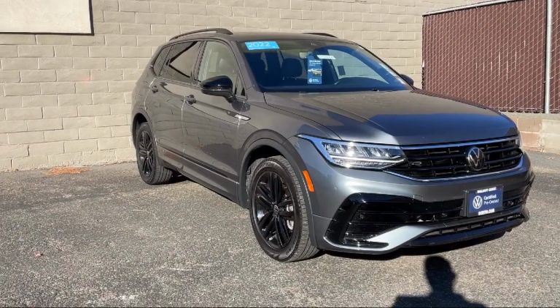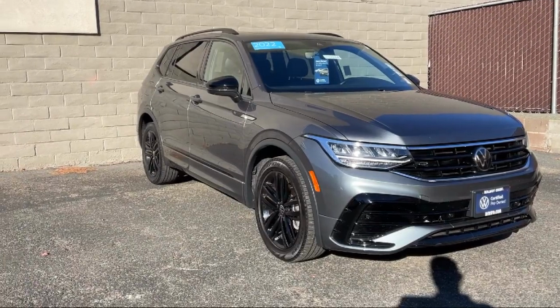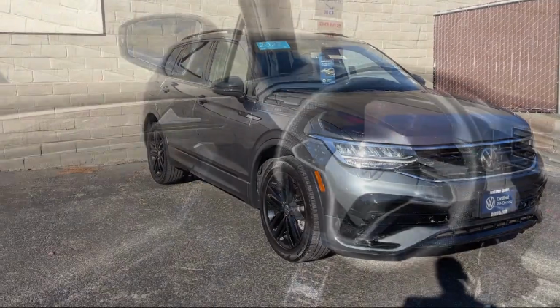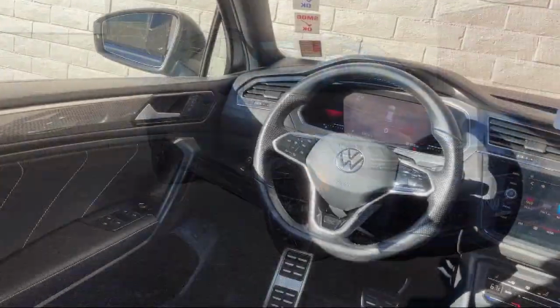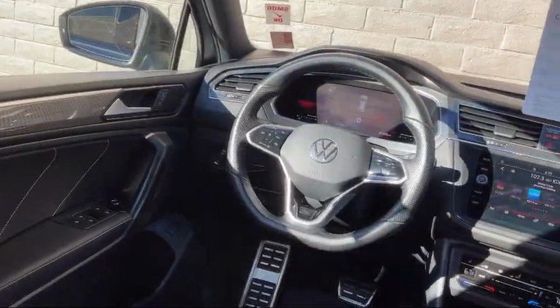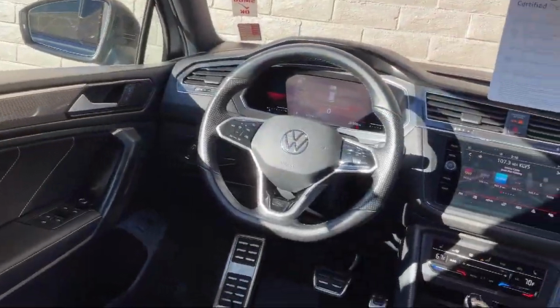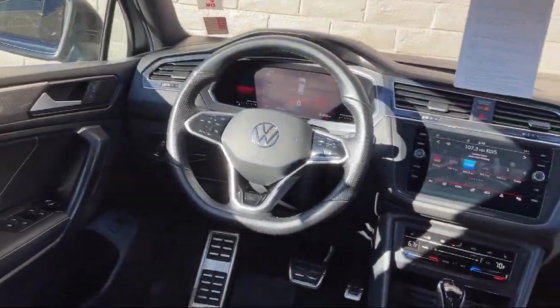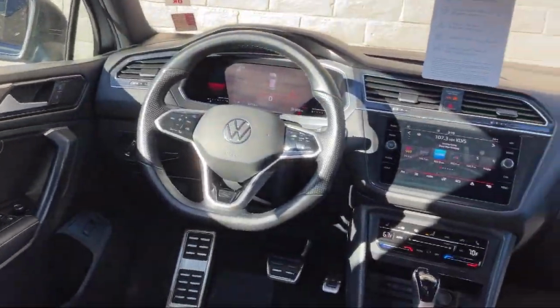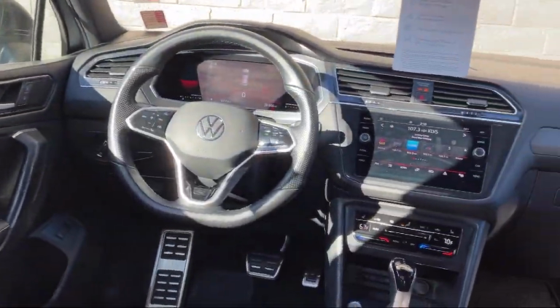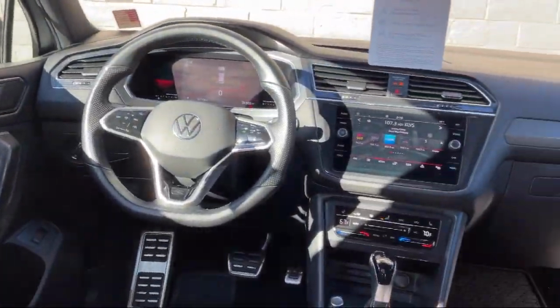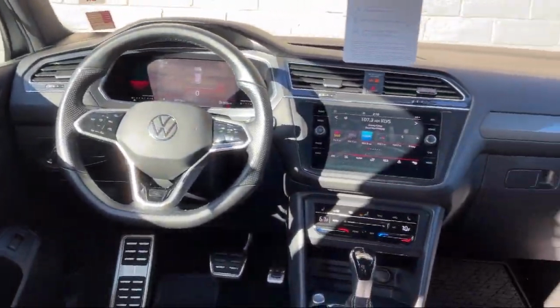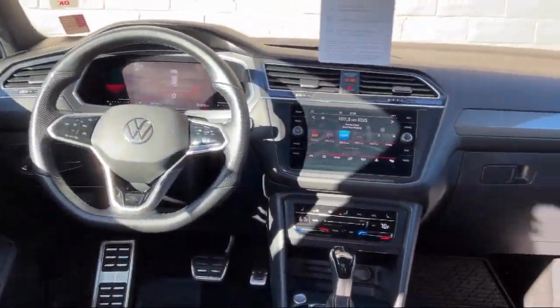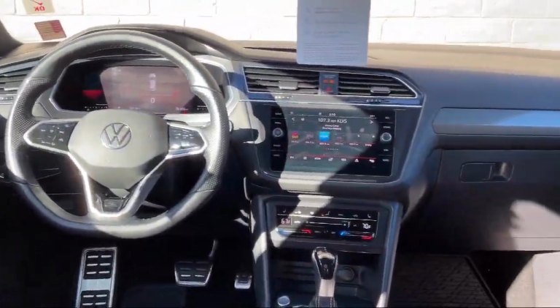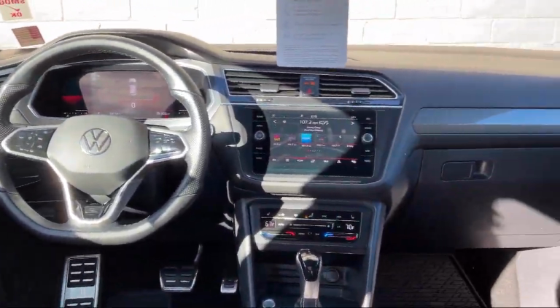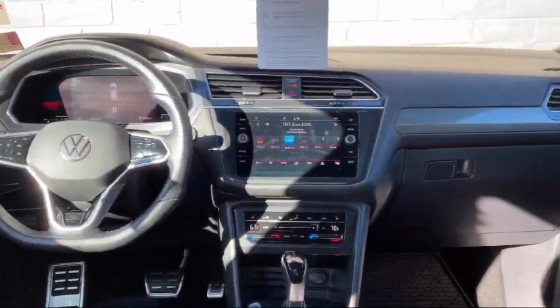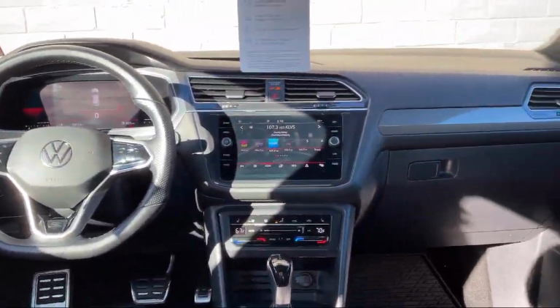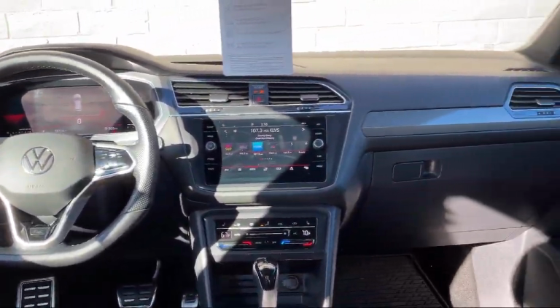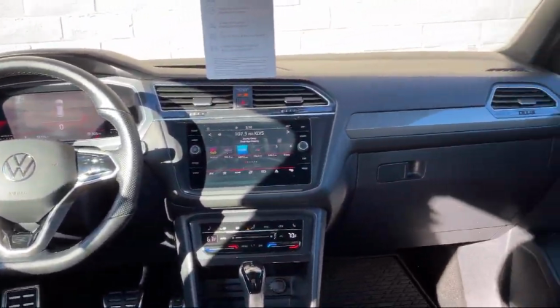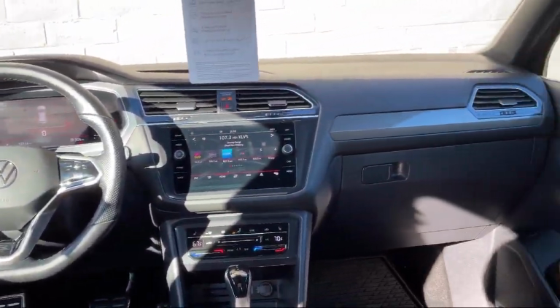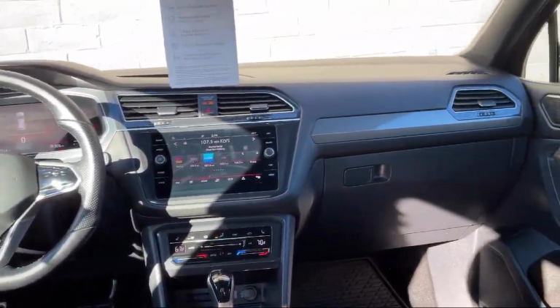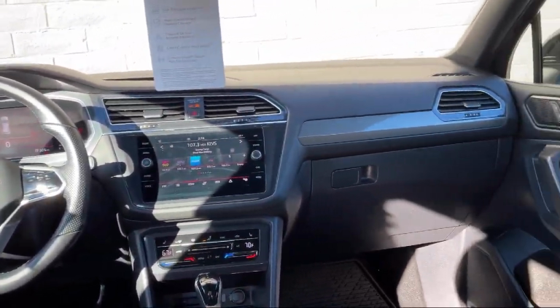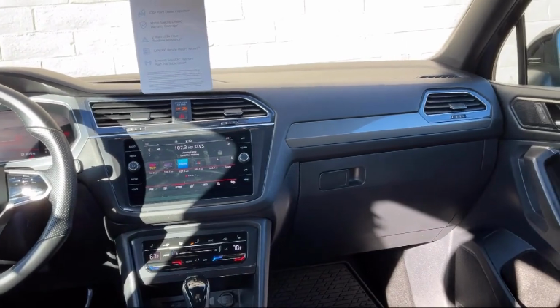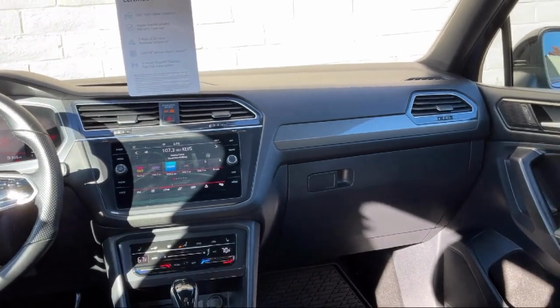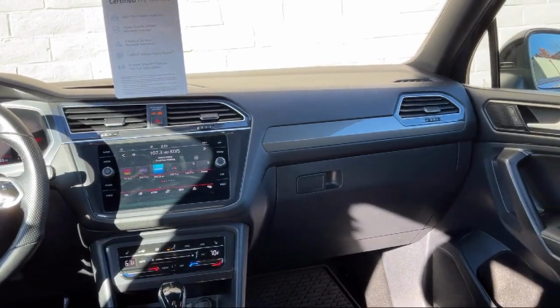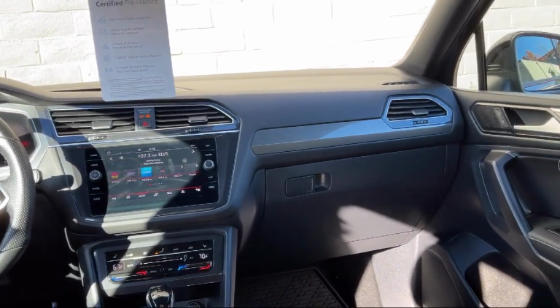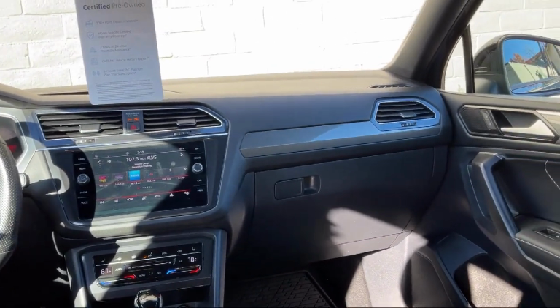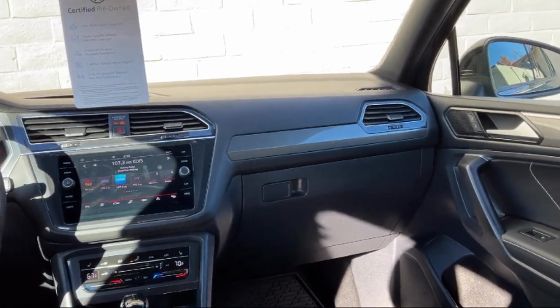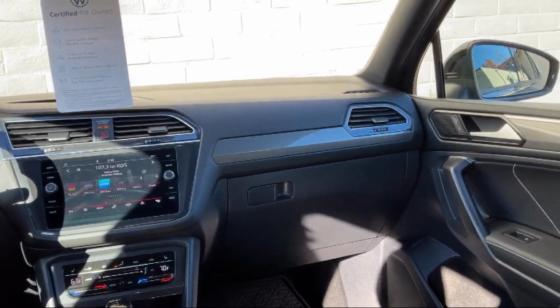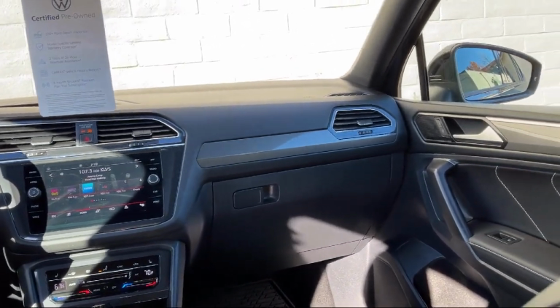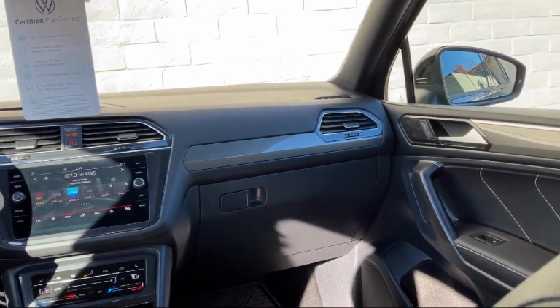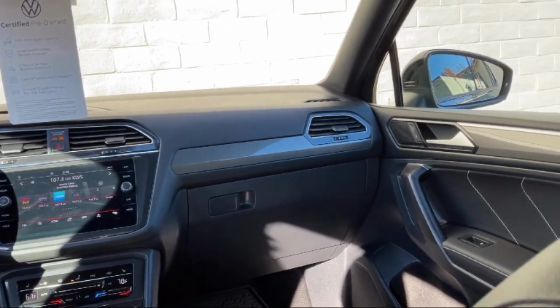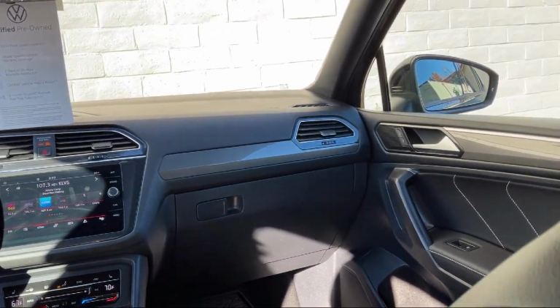It also features climate control, power liftgate rear cargo access, rain sensitive windshield wipers, front collision mitigation, and much more.